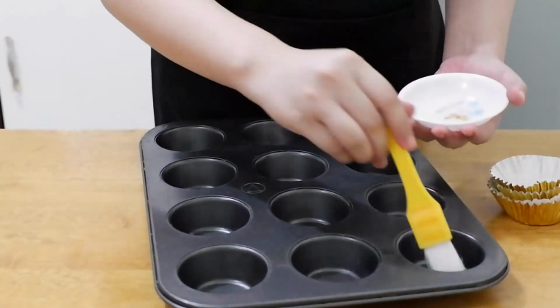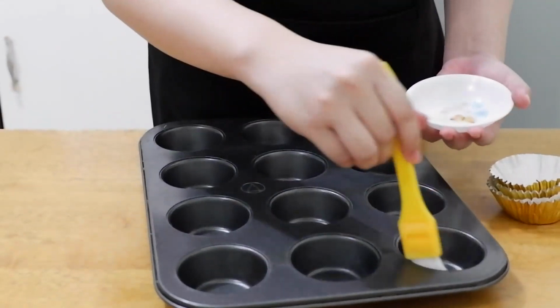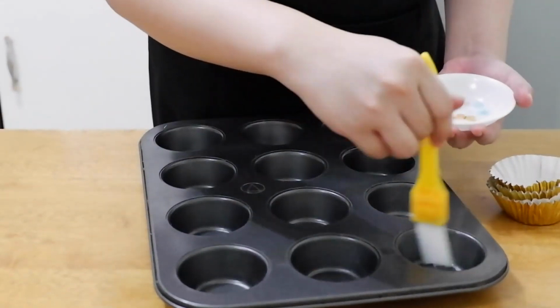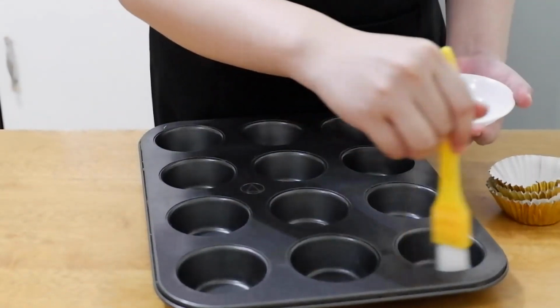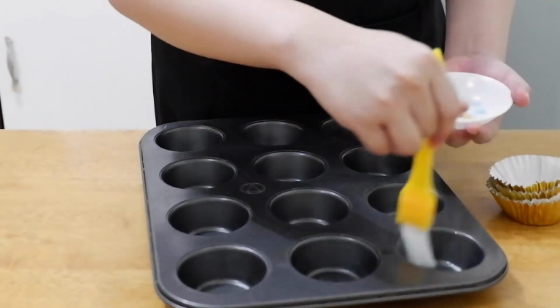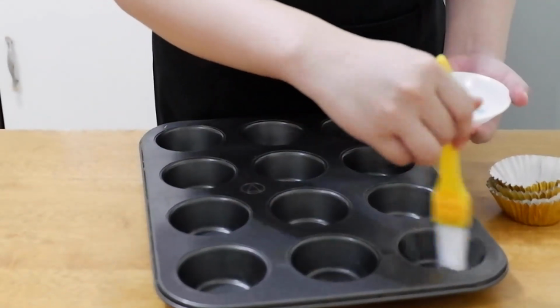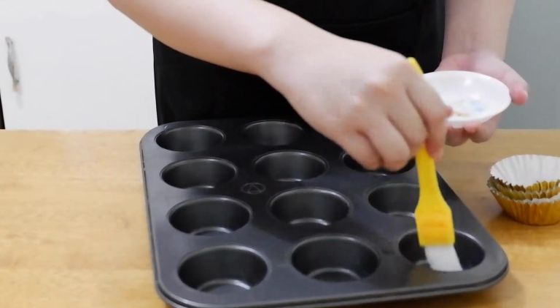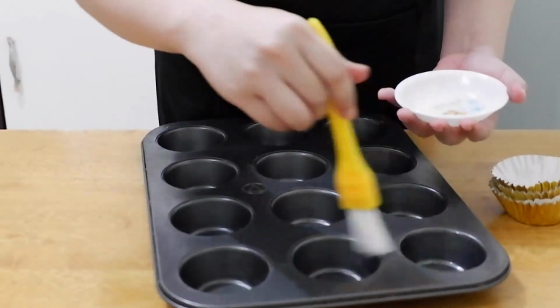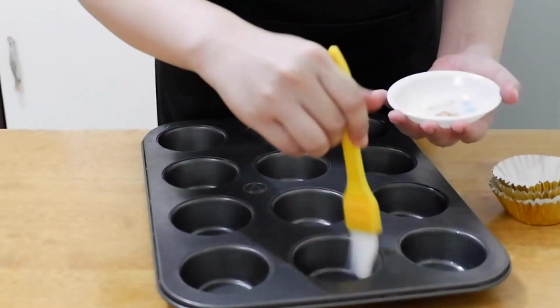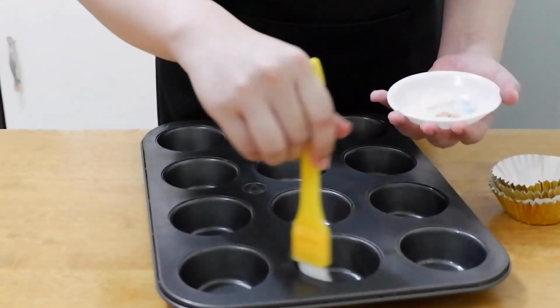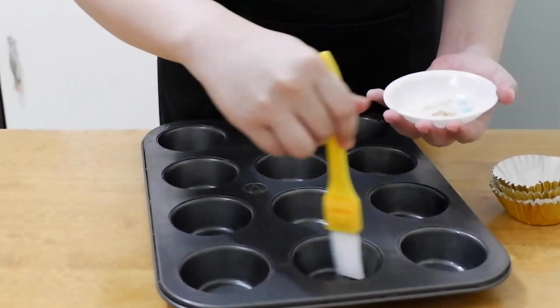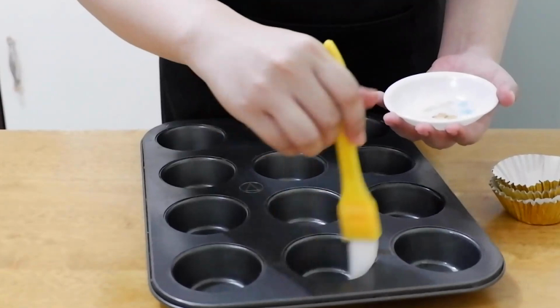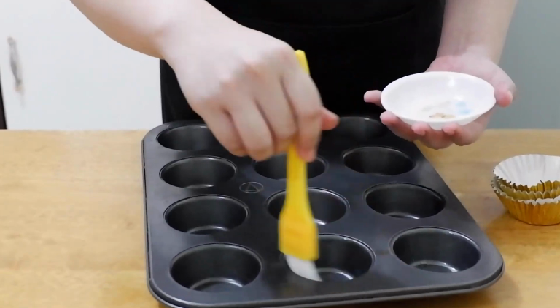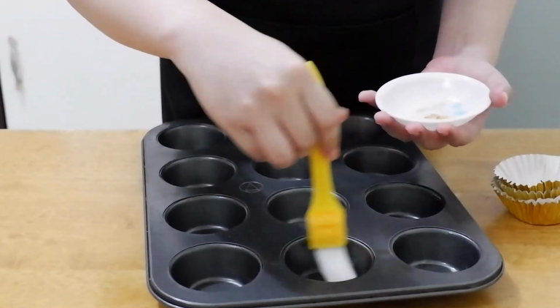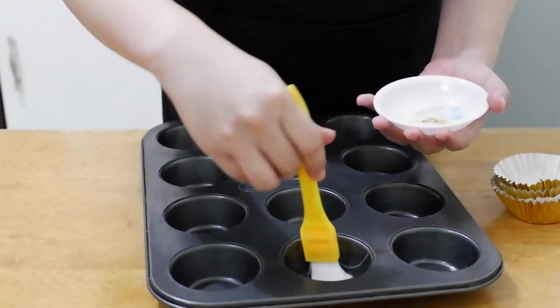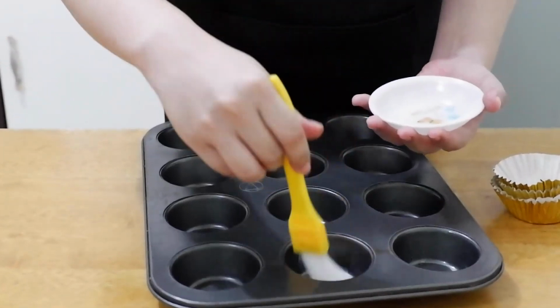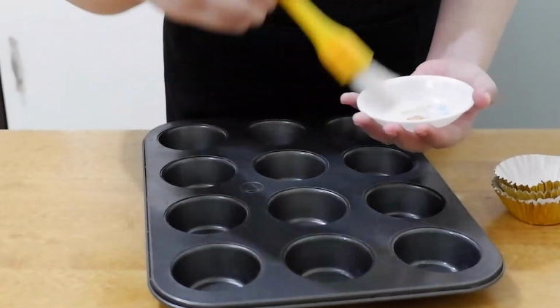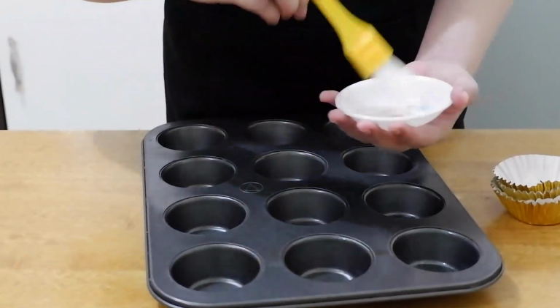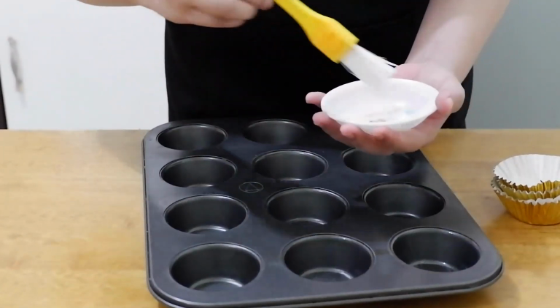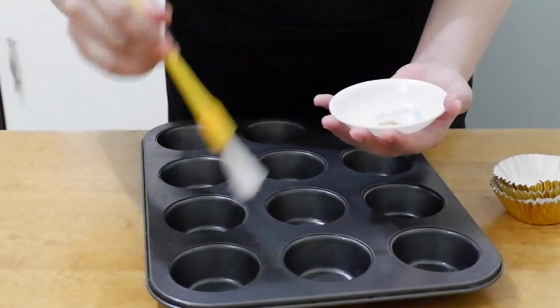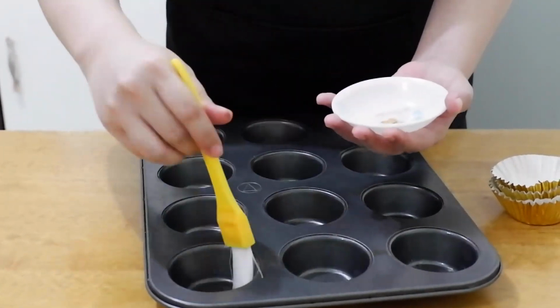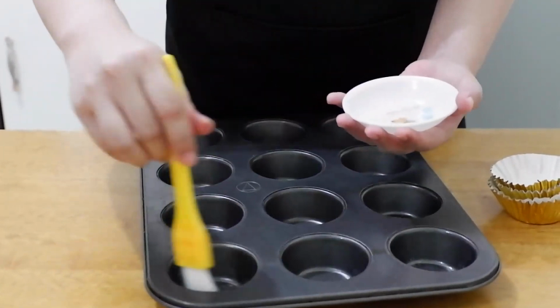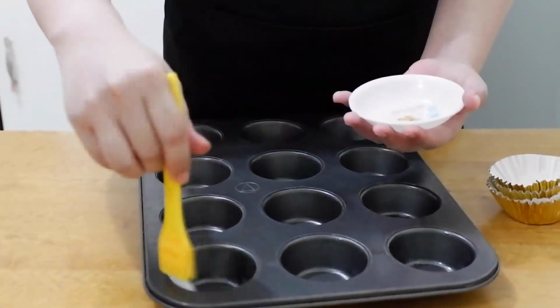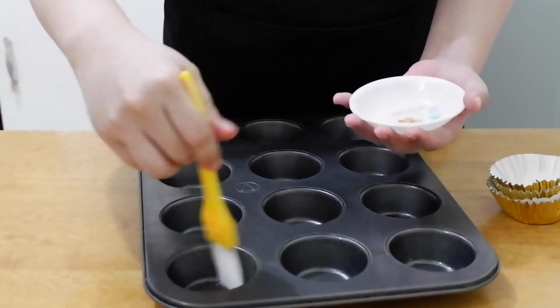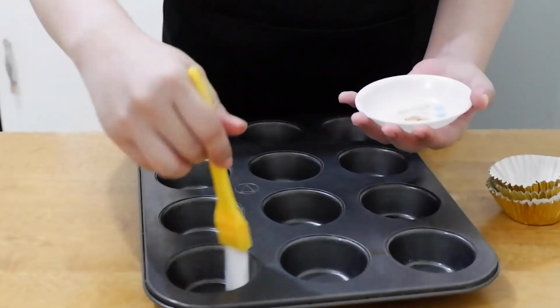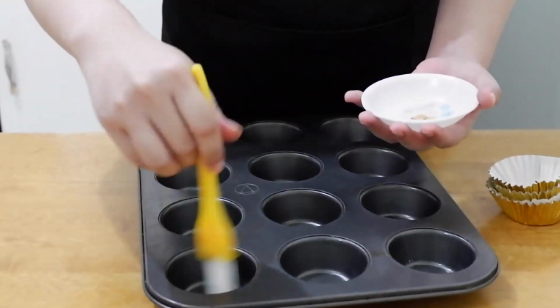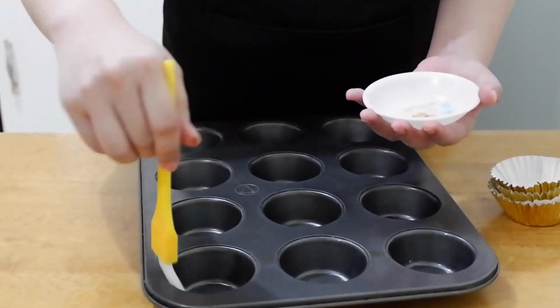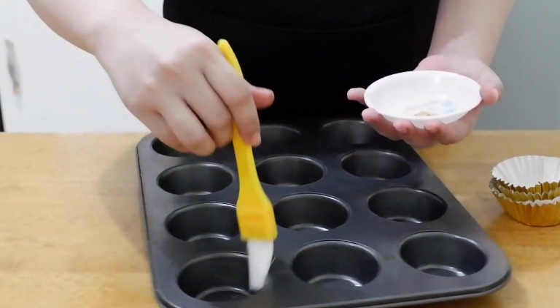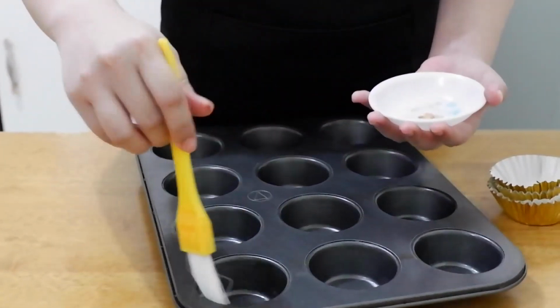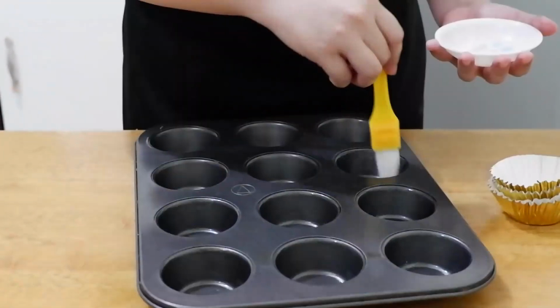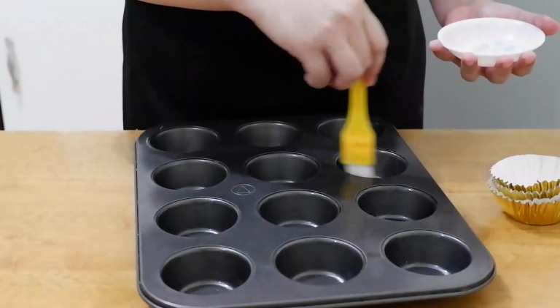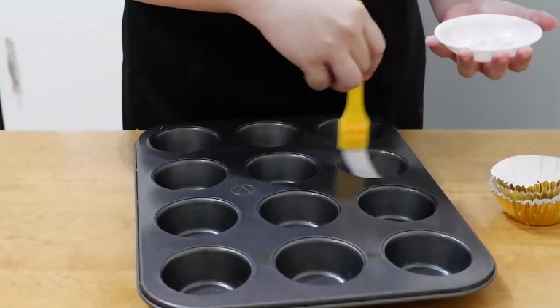After that, grease the cupcake pan with oil. If you don't like to use oil, you can use butter or lard.